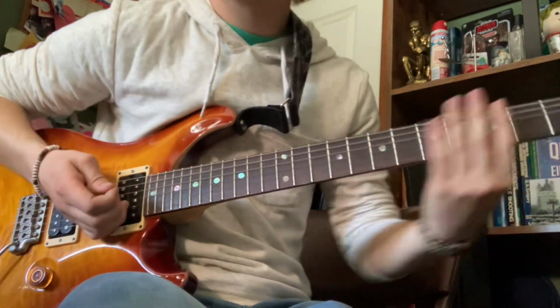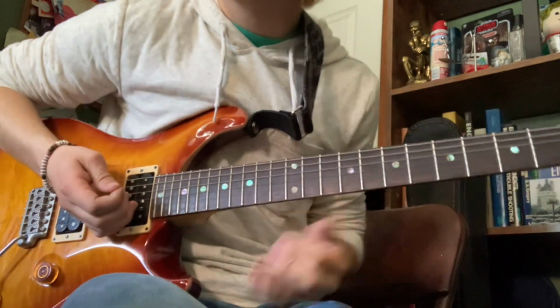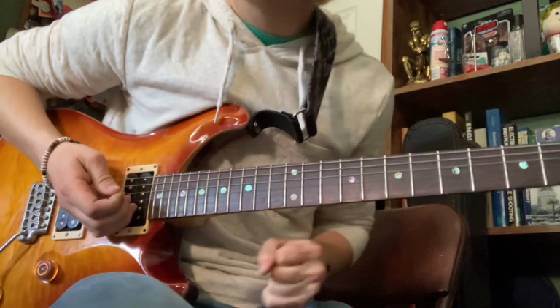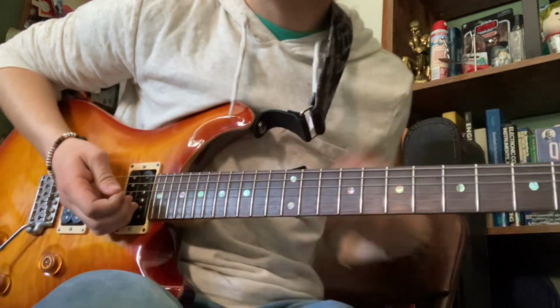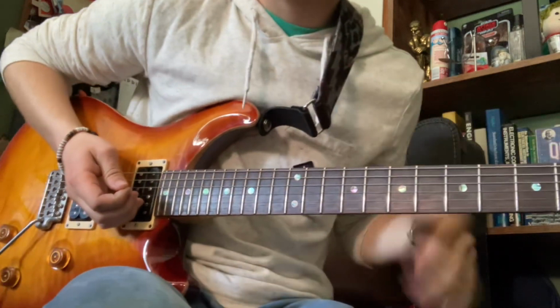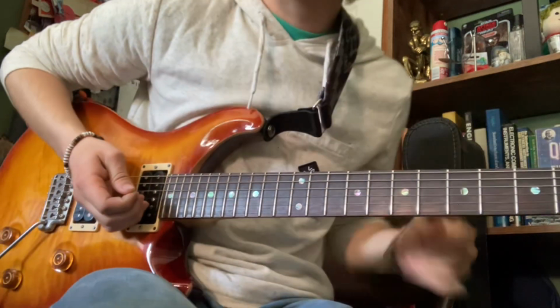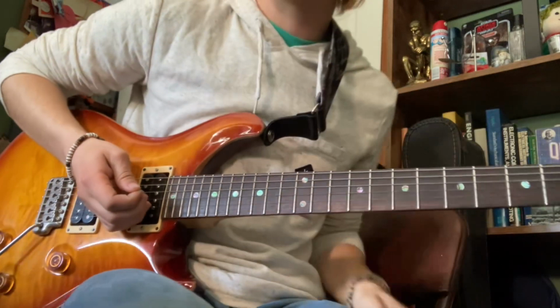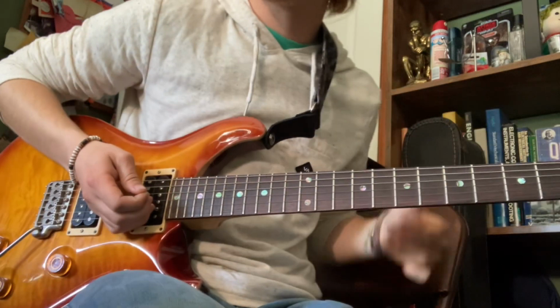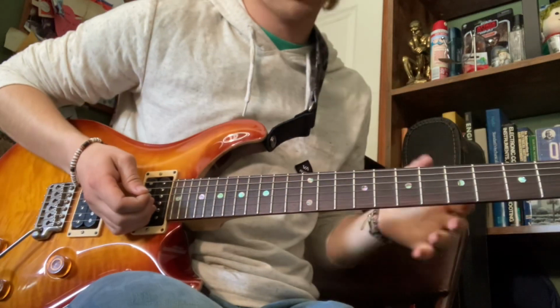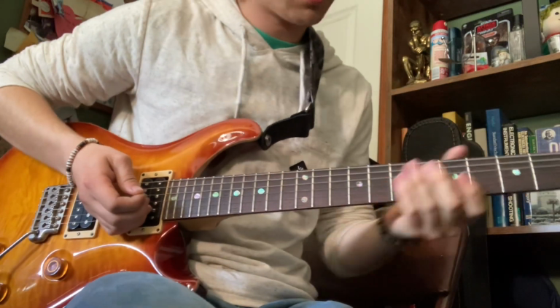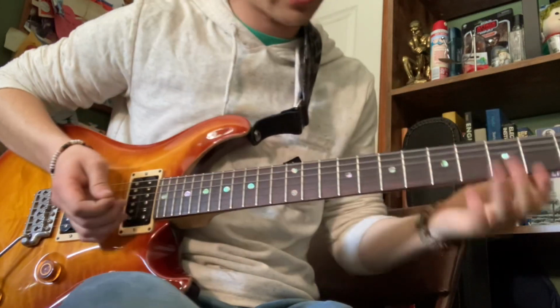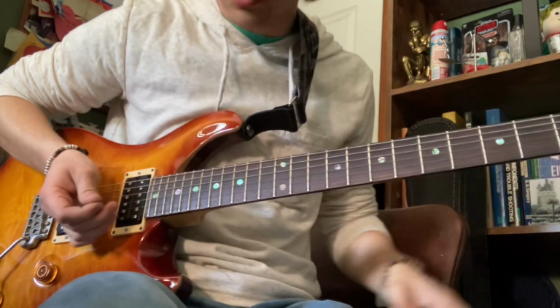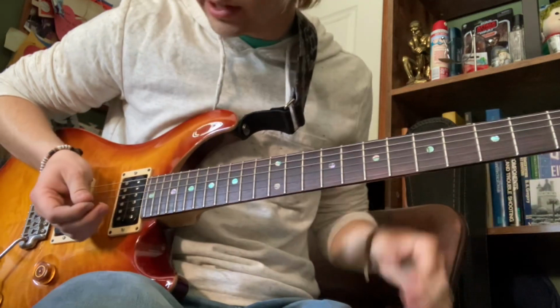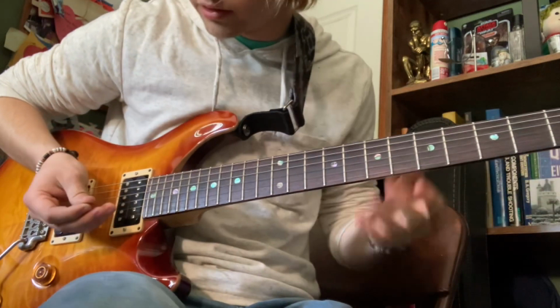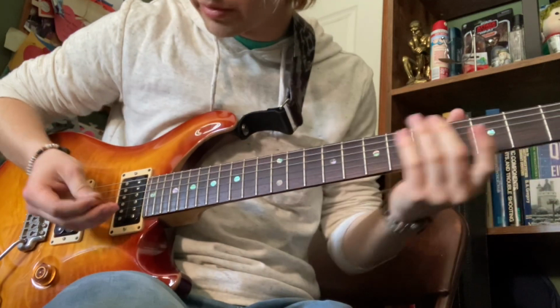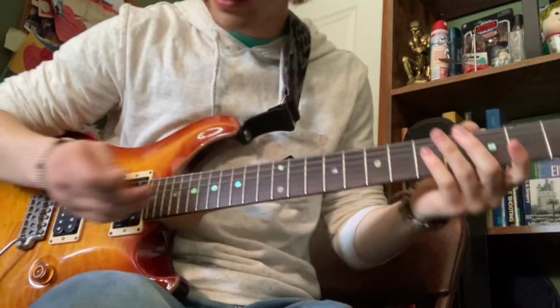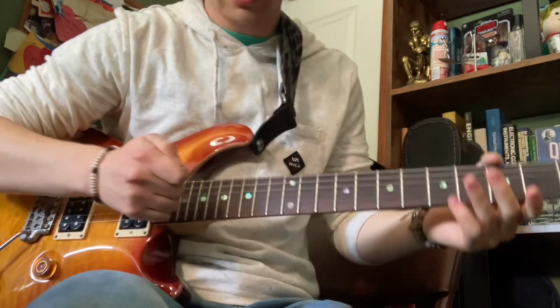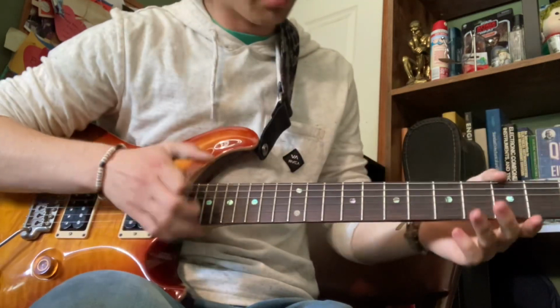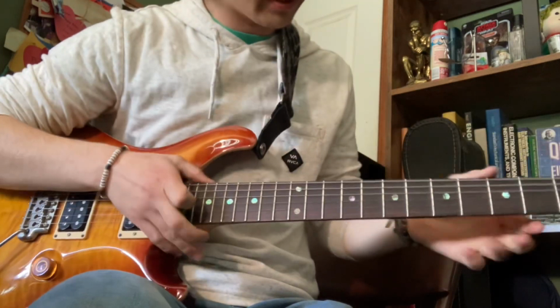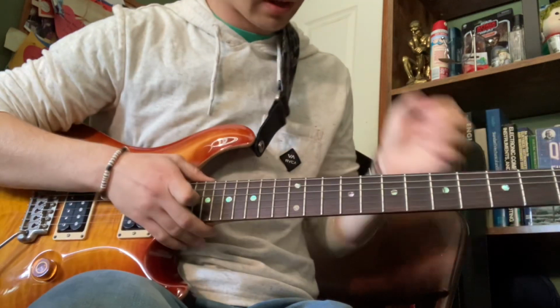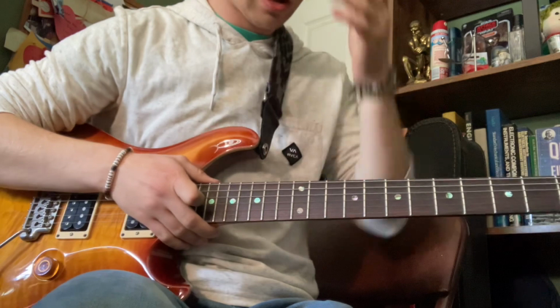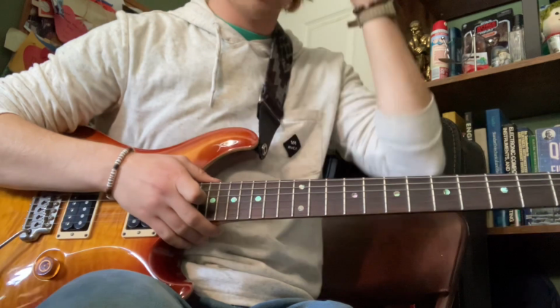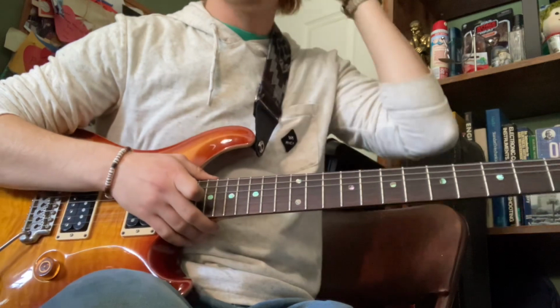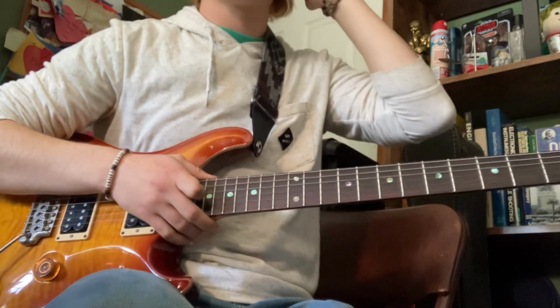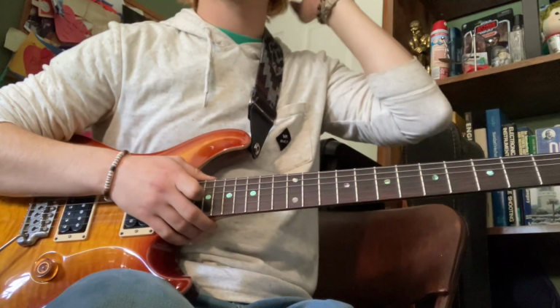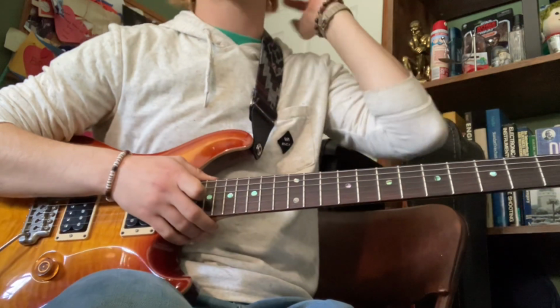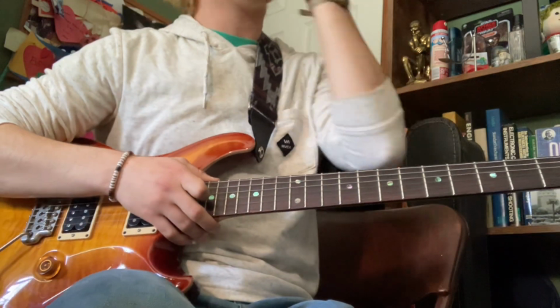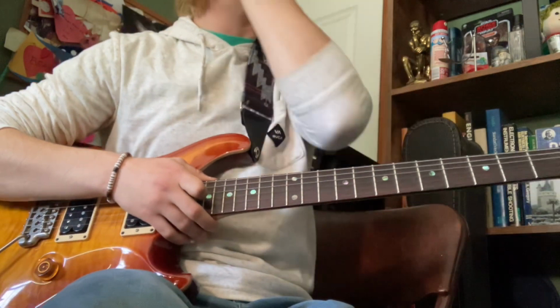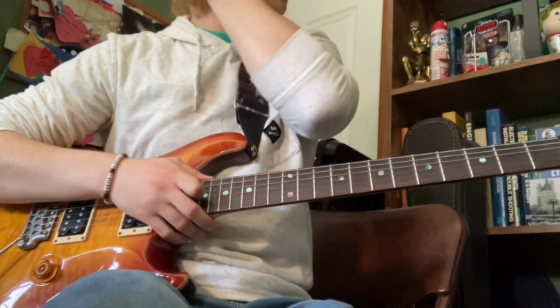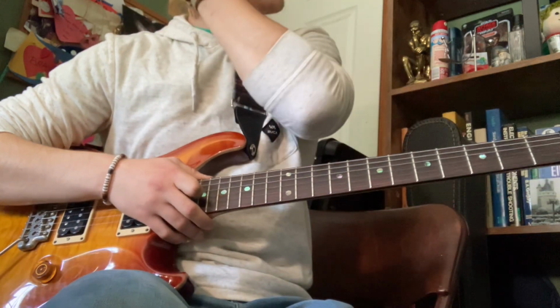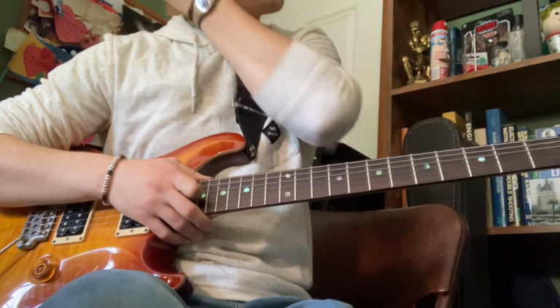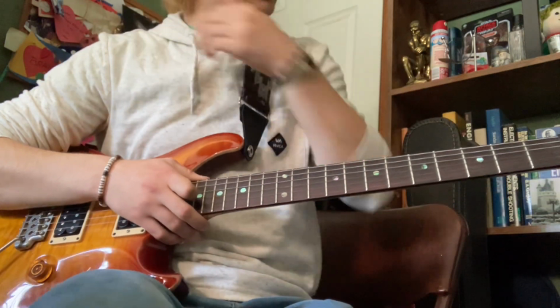I could have let the chord, some of the strings, ring out a little better there, but I think for the tutorial that's fine.